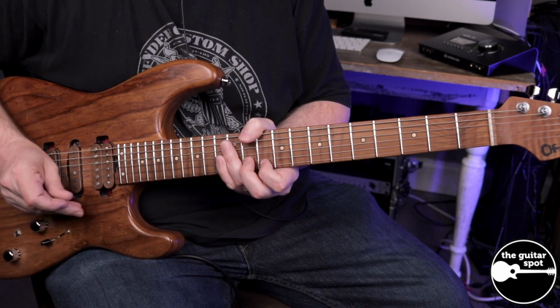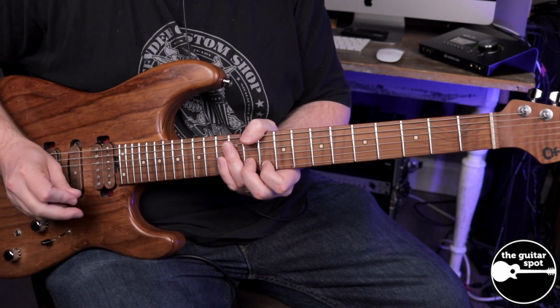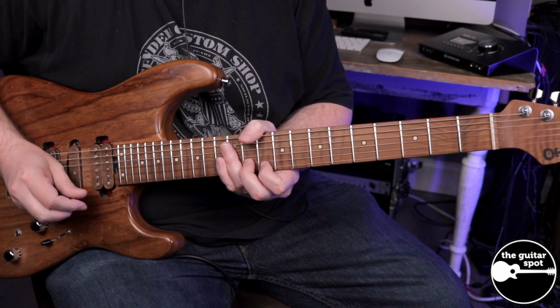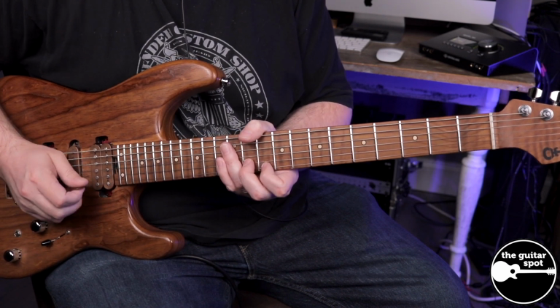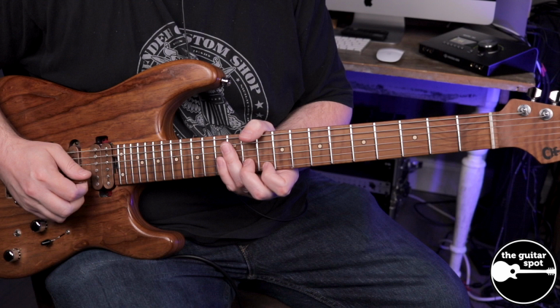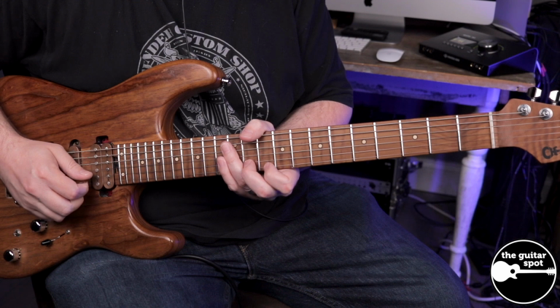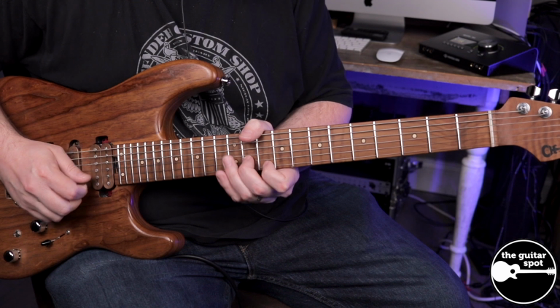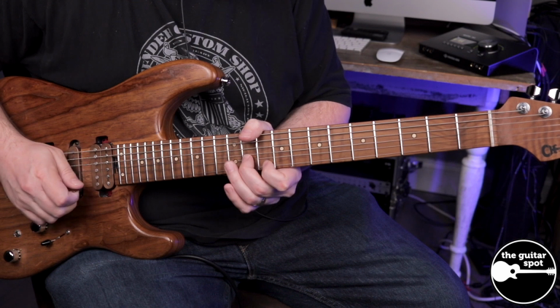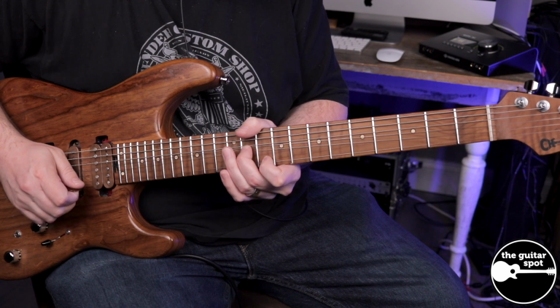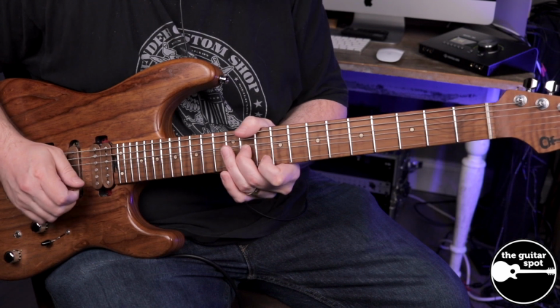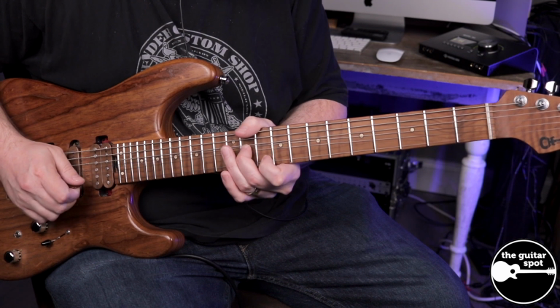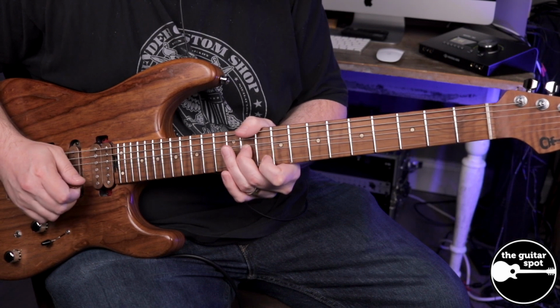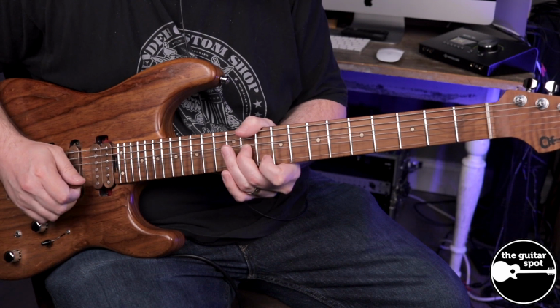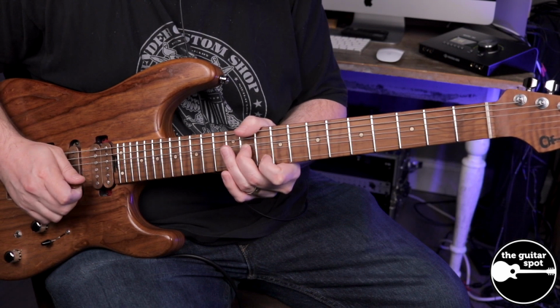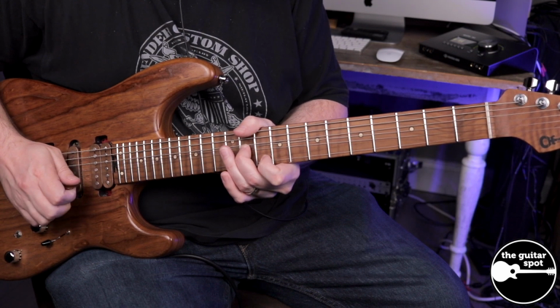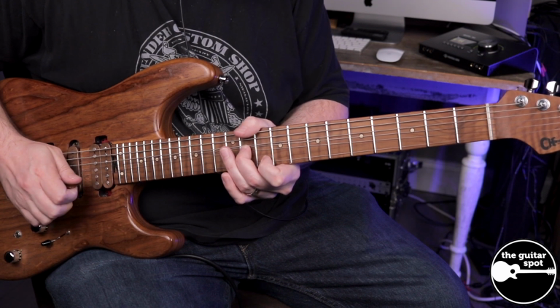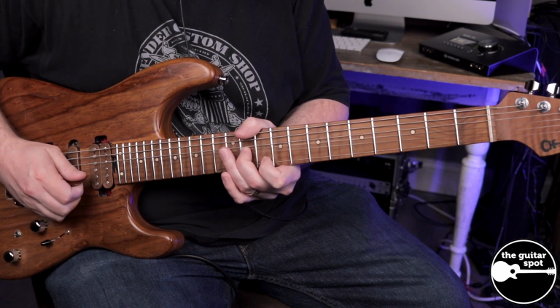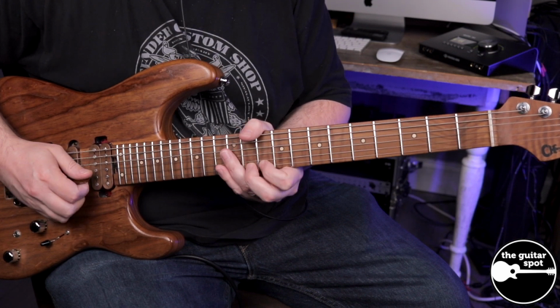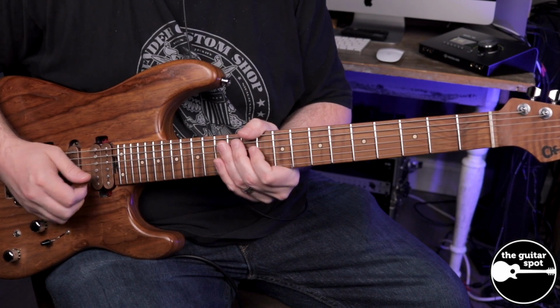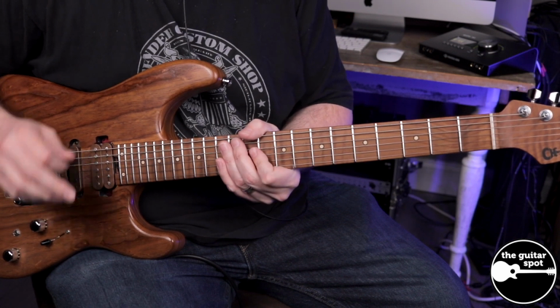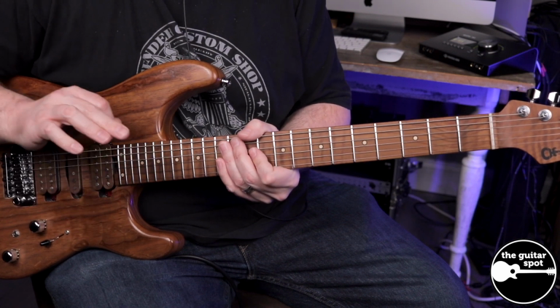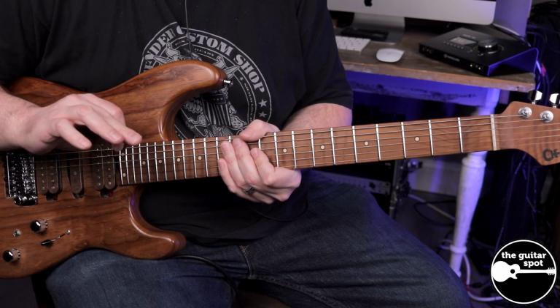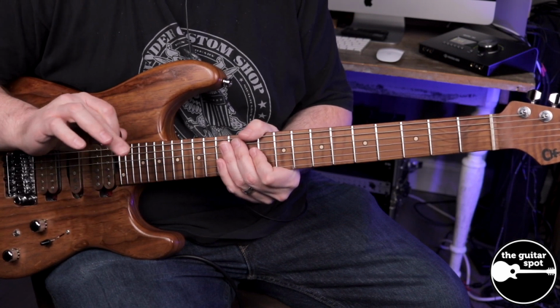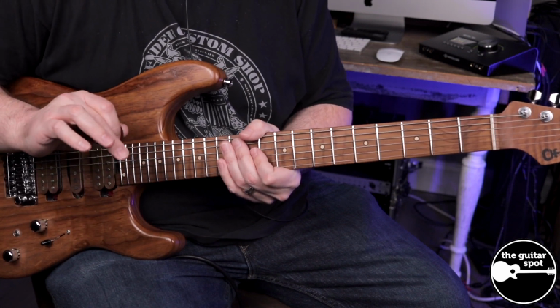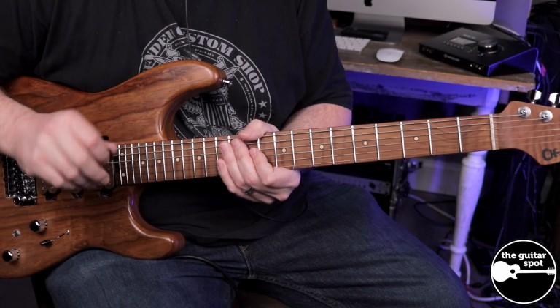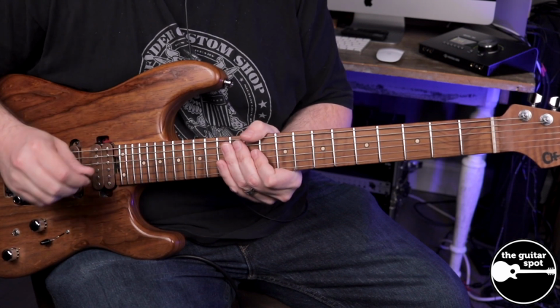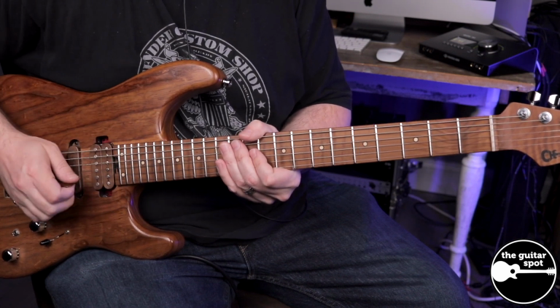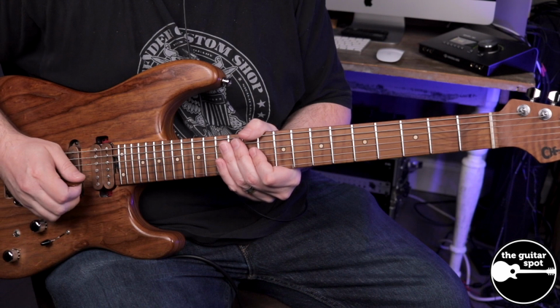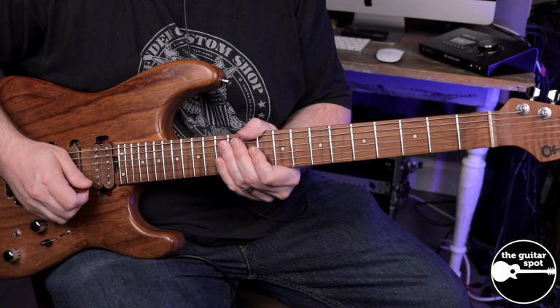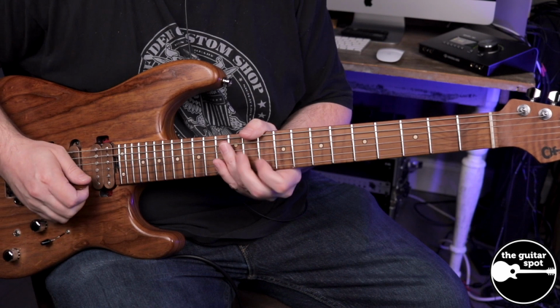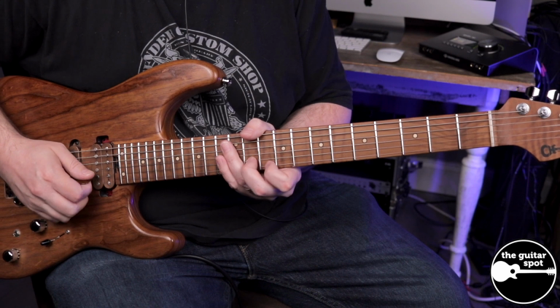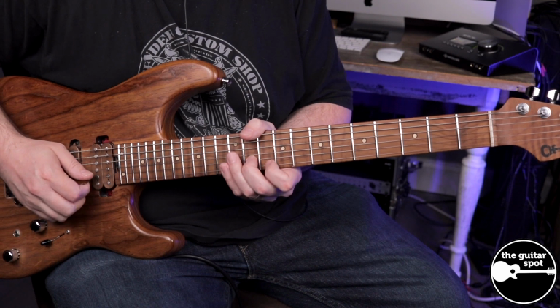So it sounds like this. And then I'm going to be plucking with my middle finger the high E string.